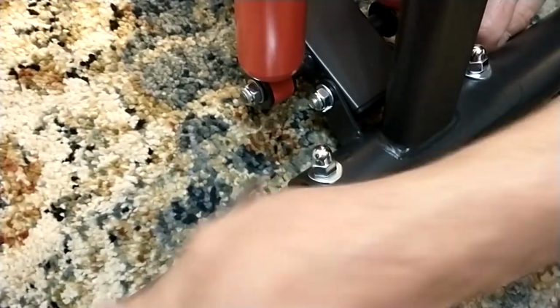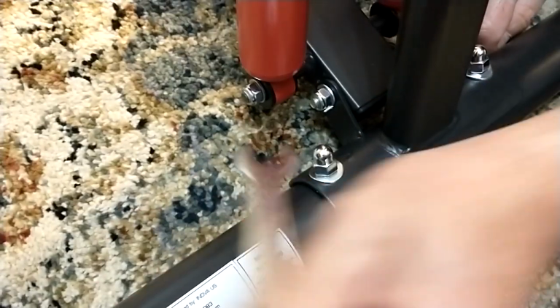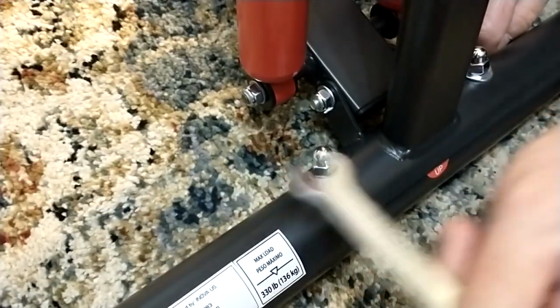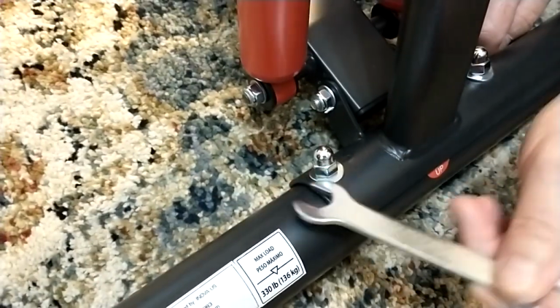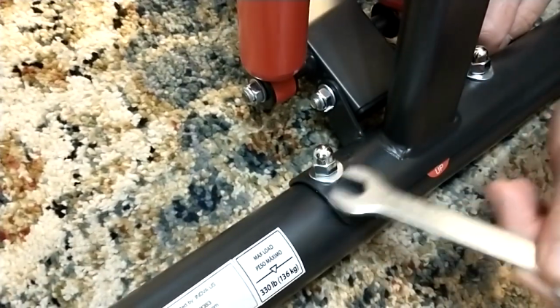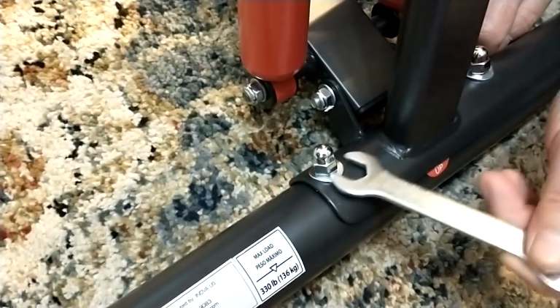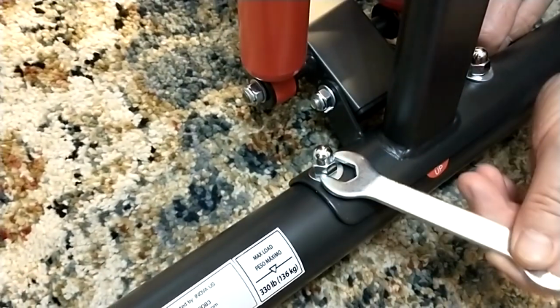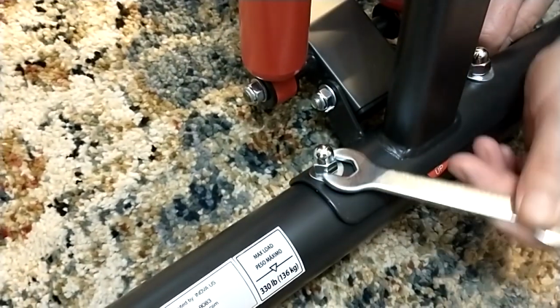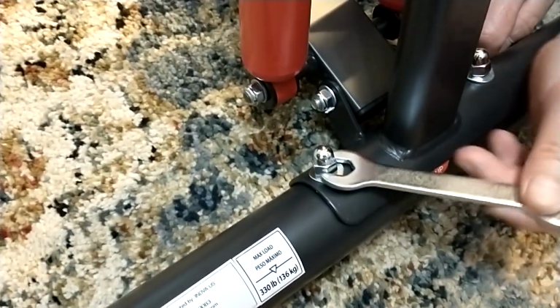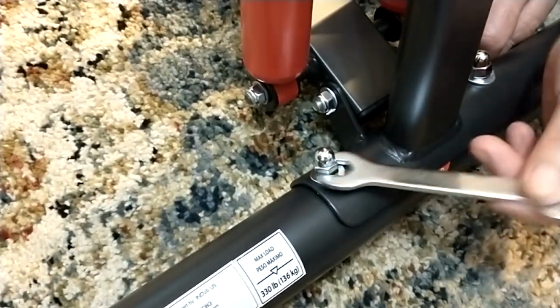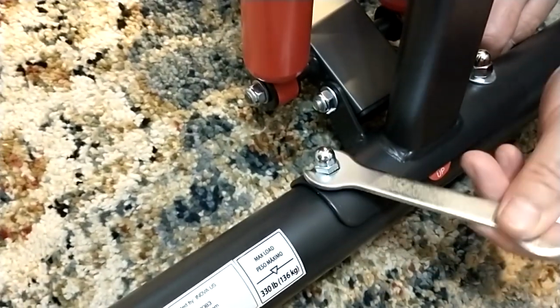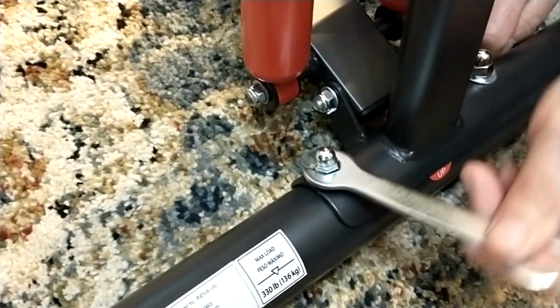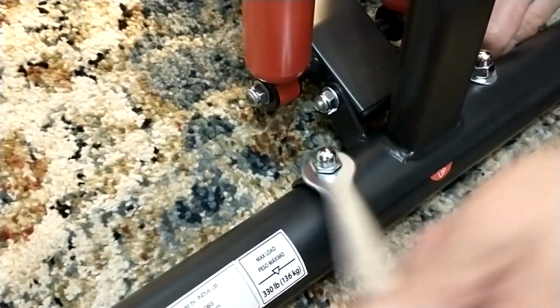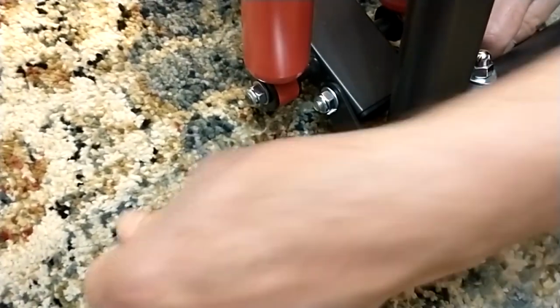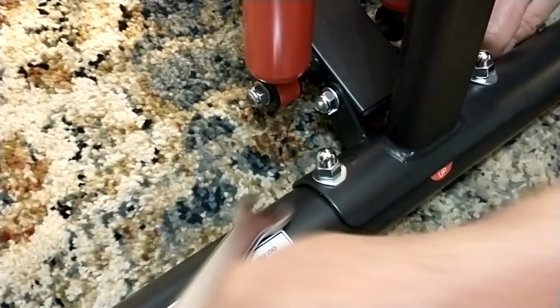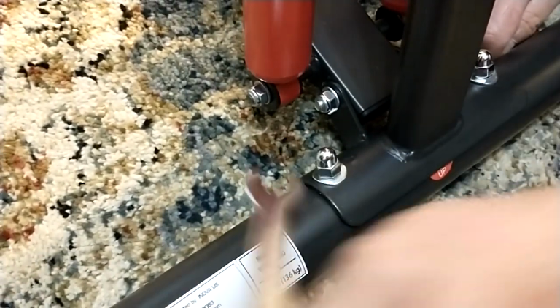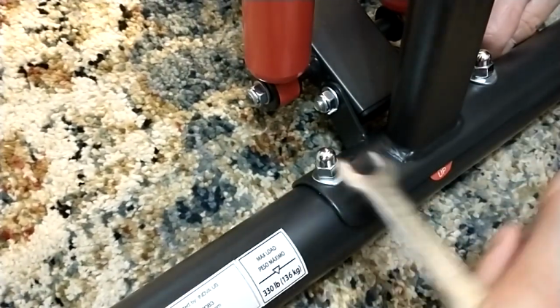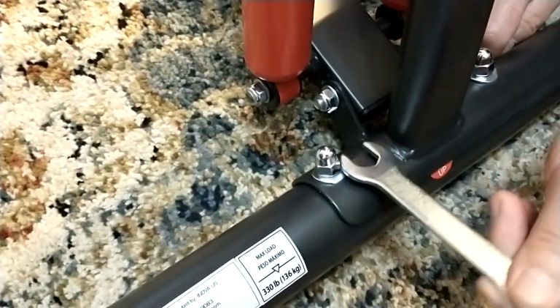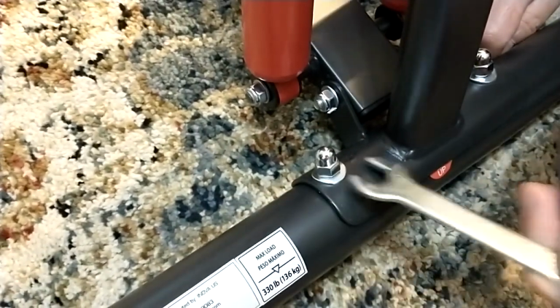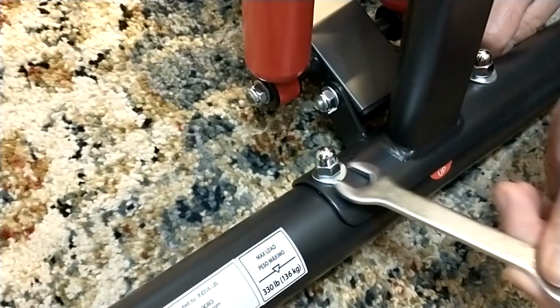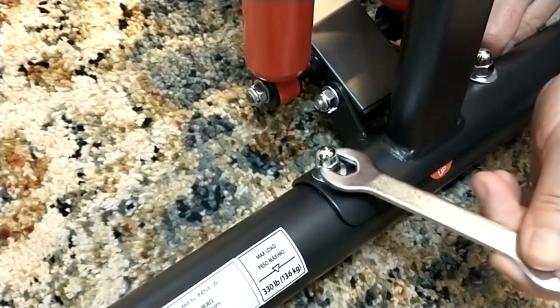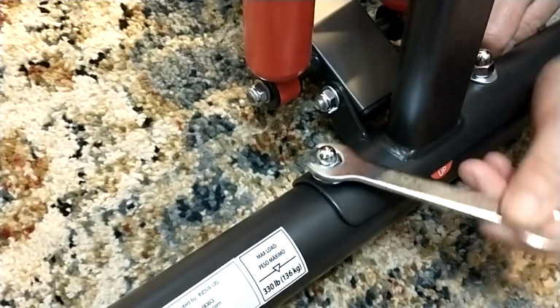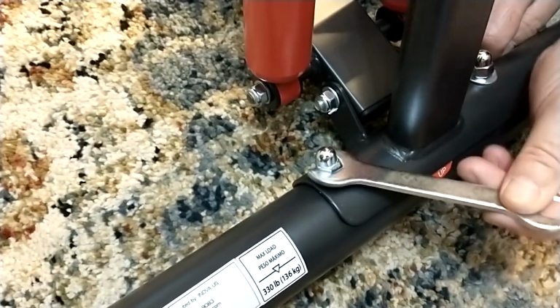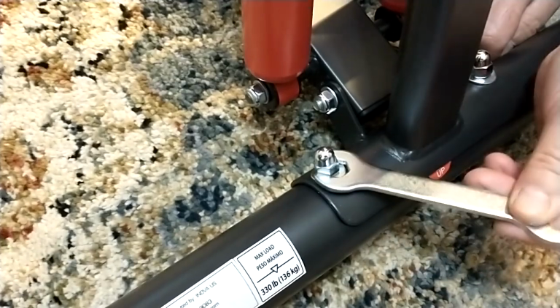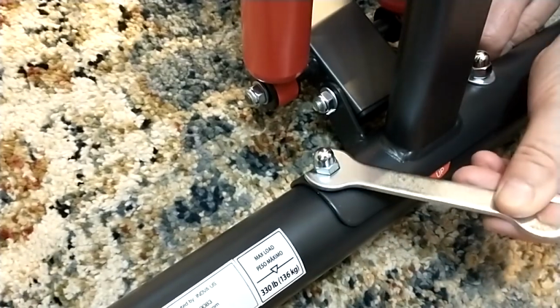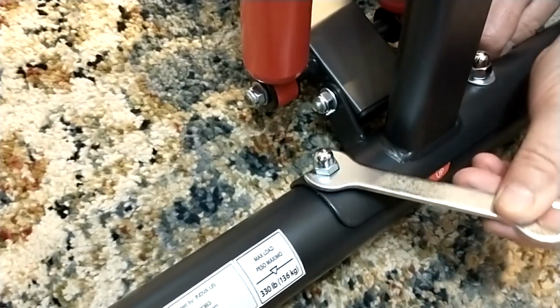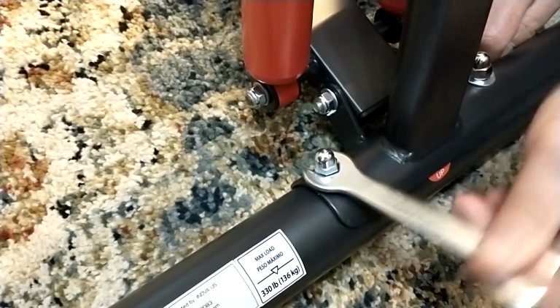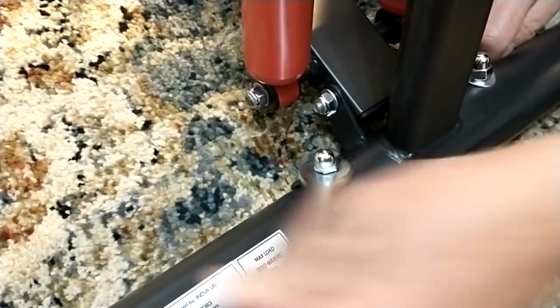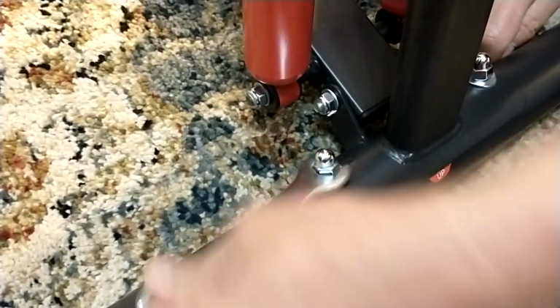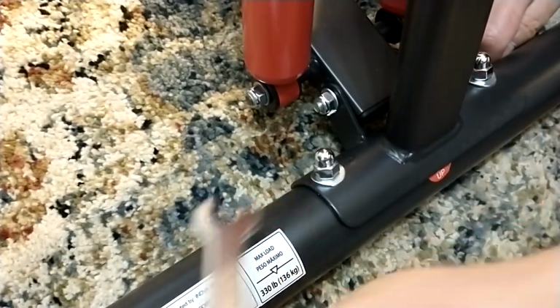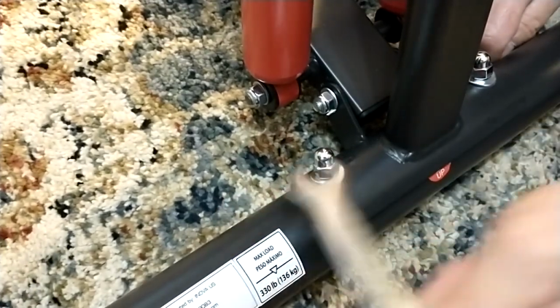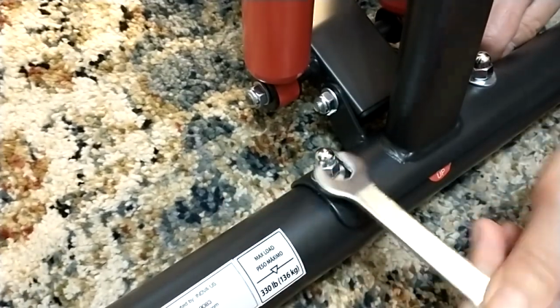Tighten the nuts but you don't want to over-tighten — you could actually warp the bar.